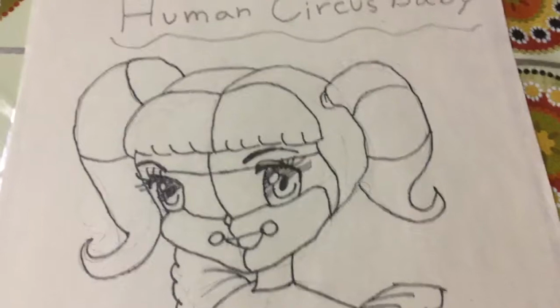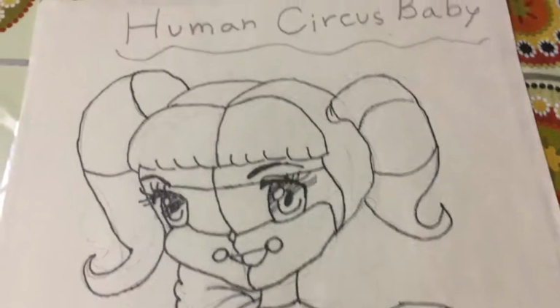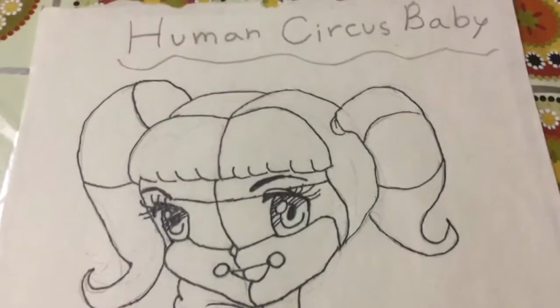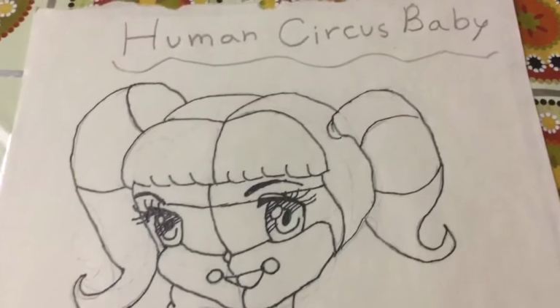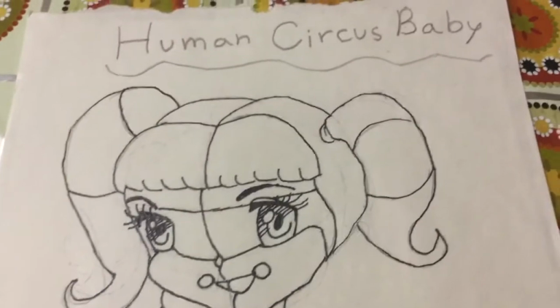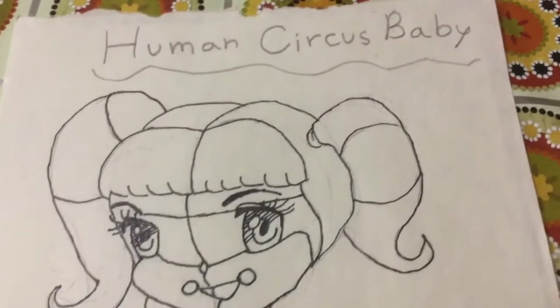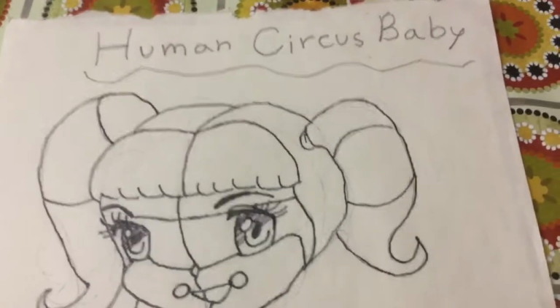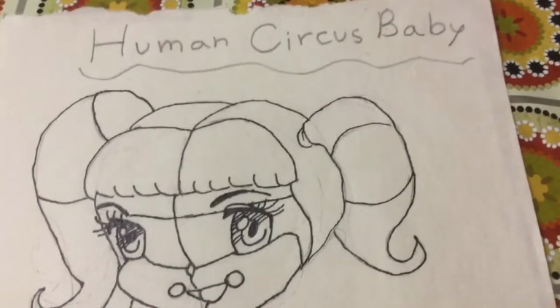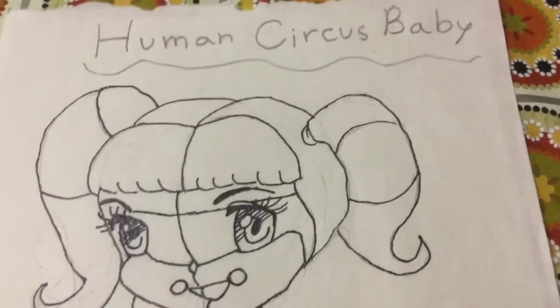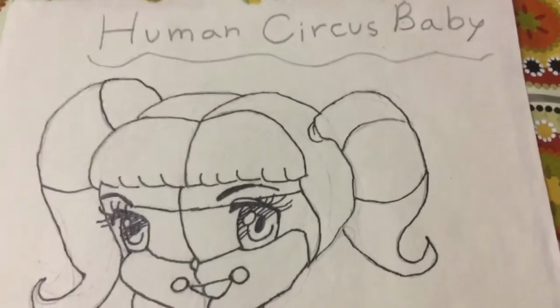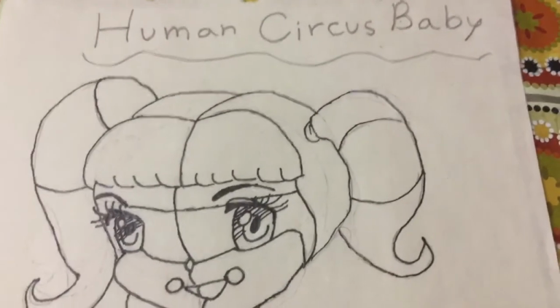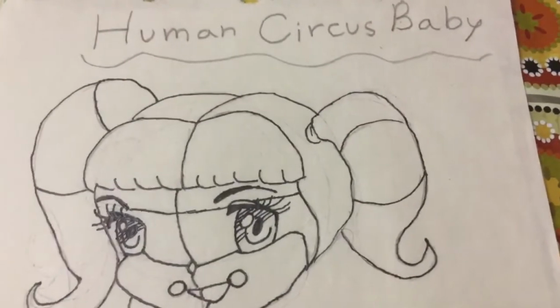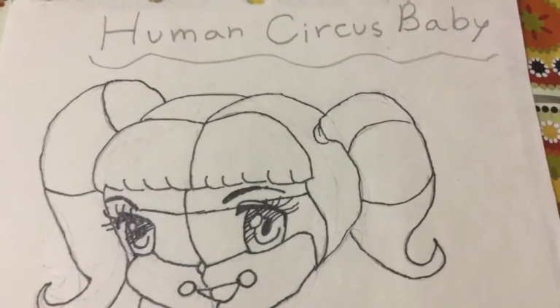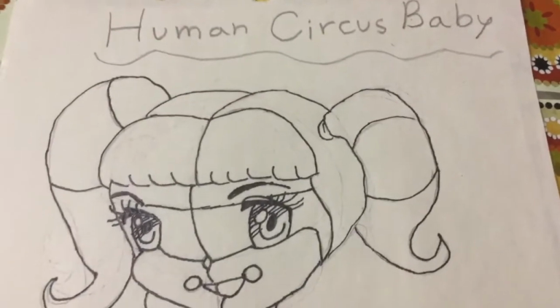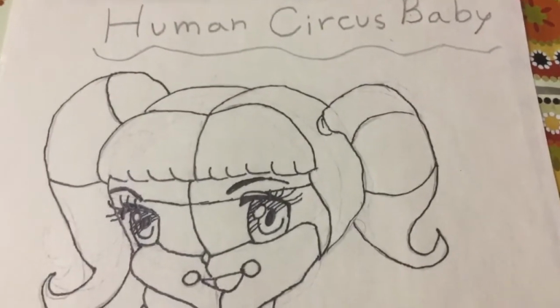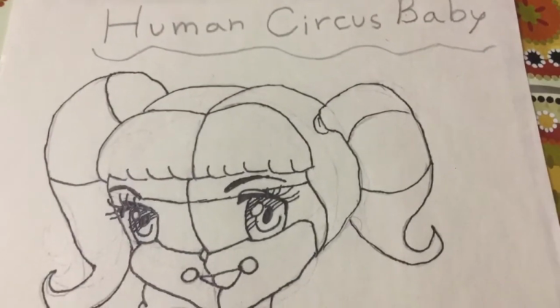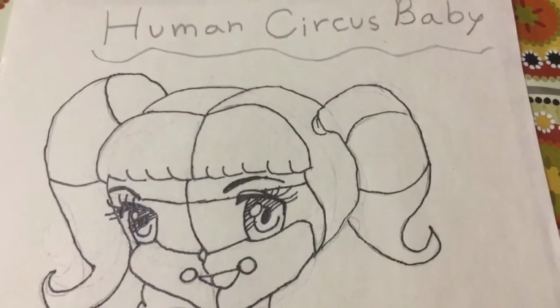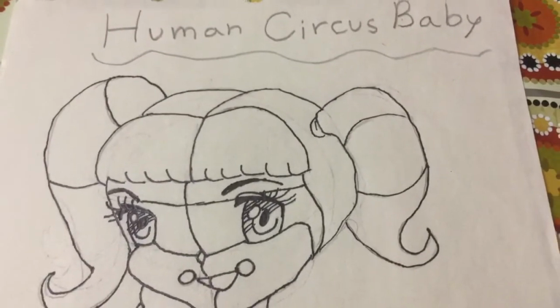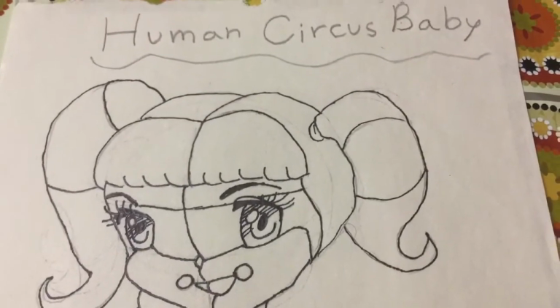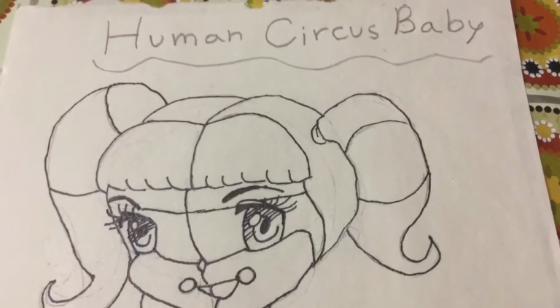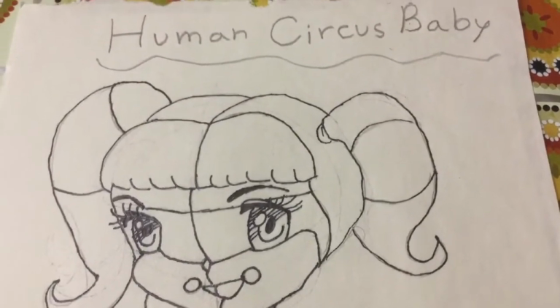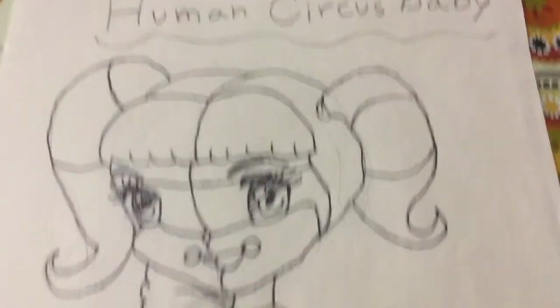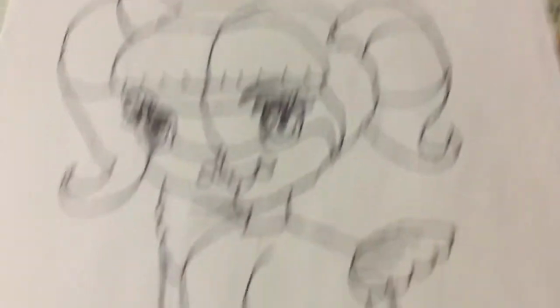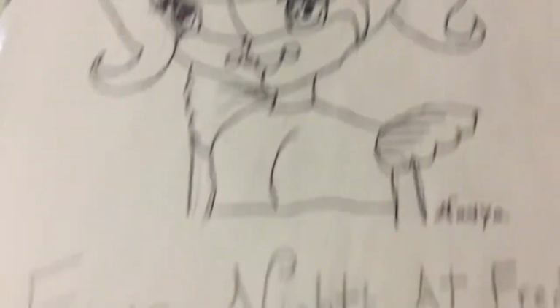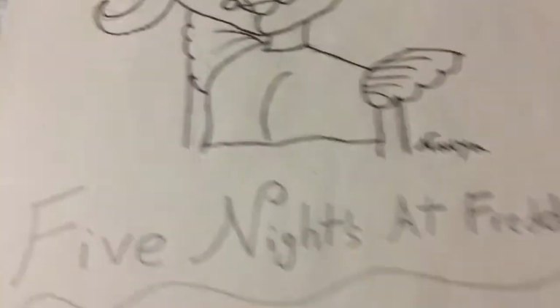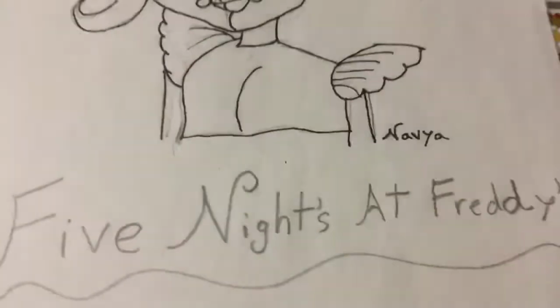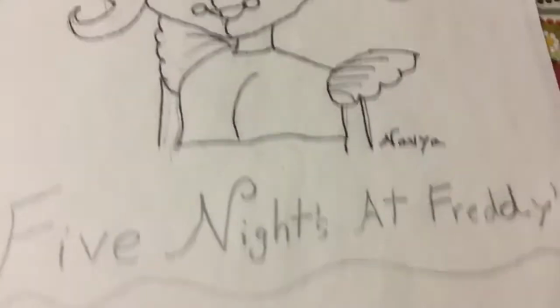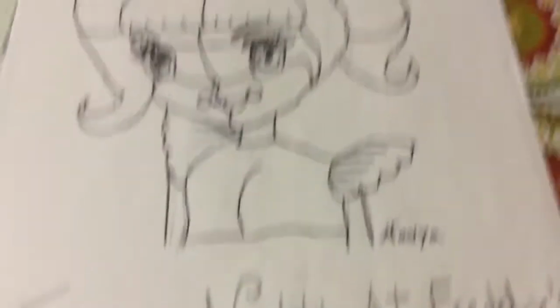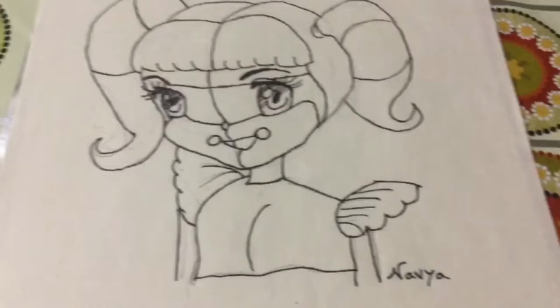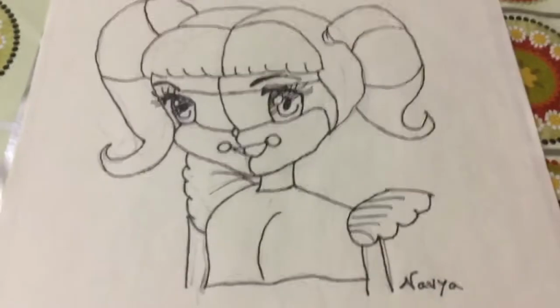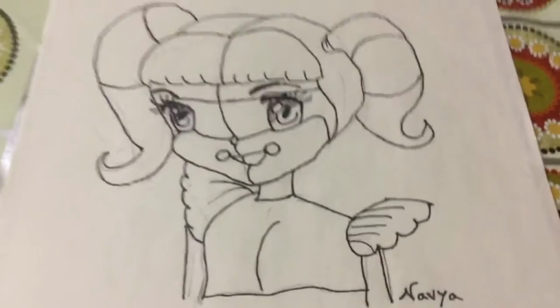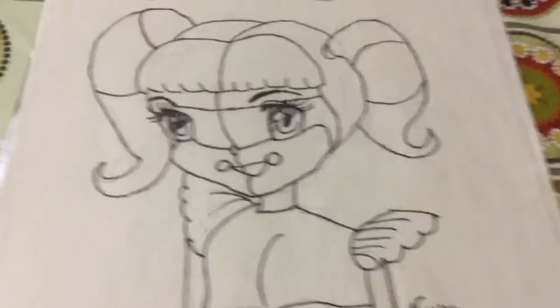Hey guys, today I'm going to show you how to draw Human Circus Baby from Five Nights at Freddy's. Let's get started.